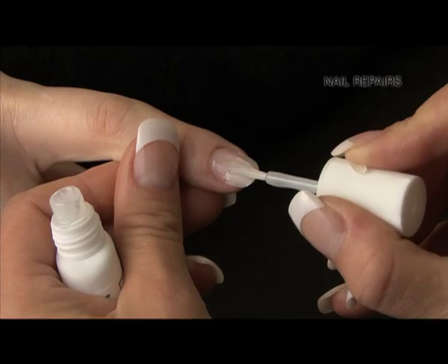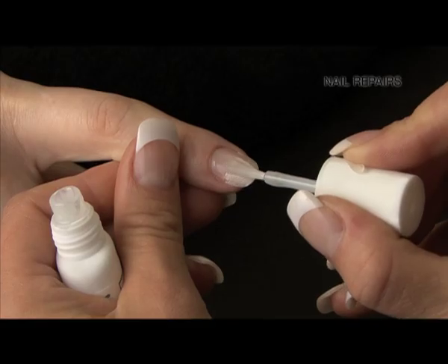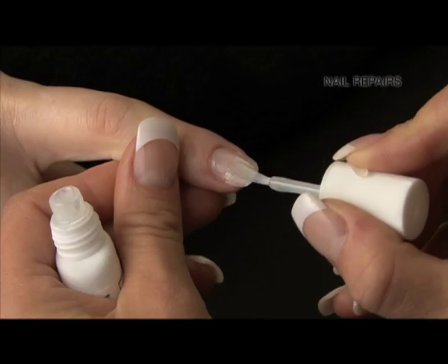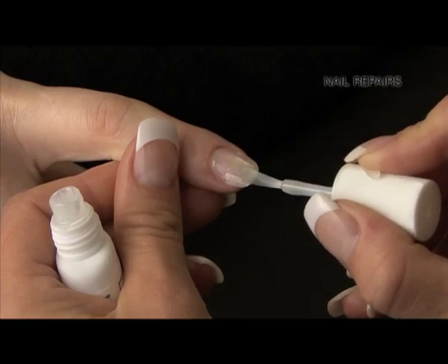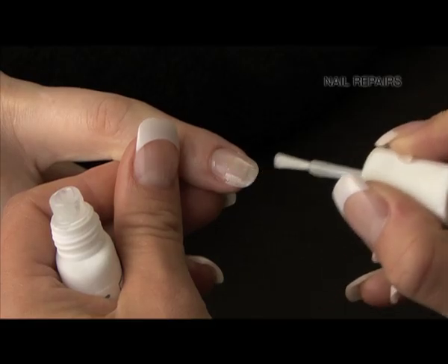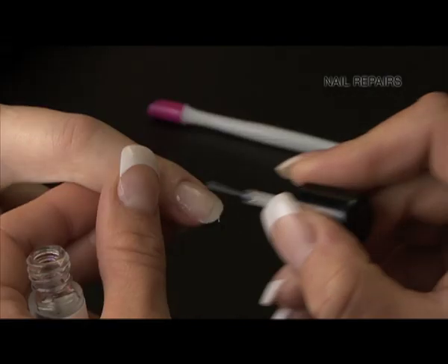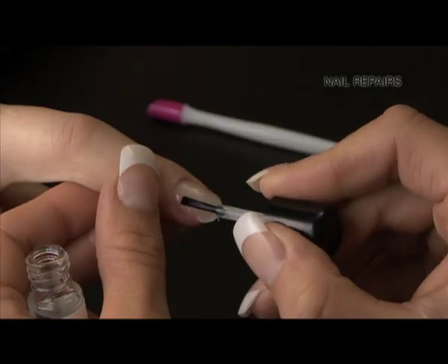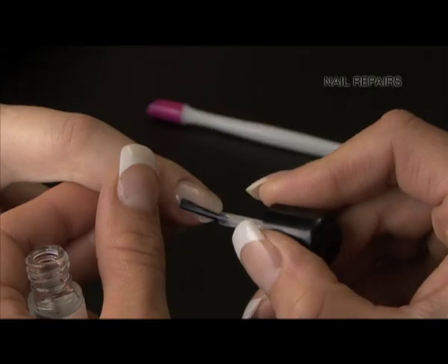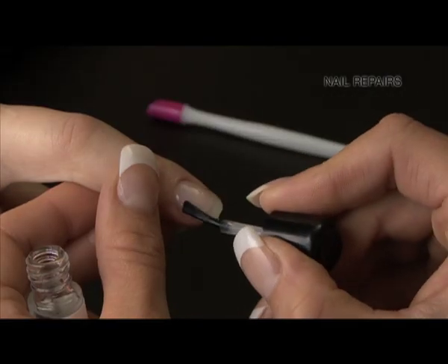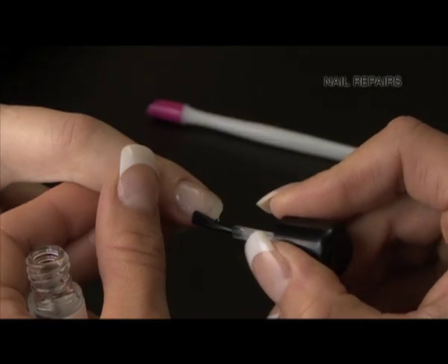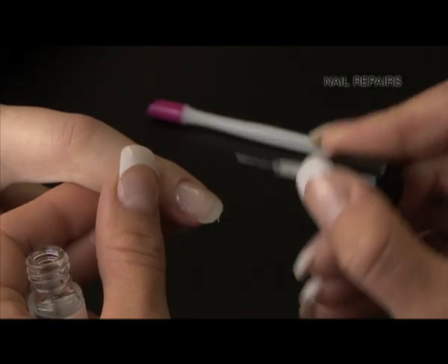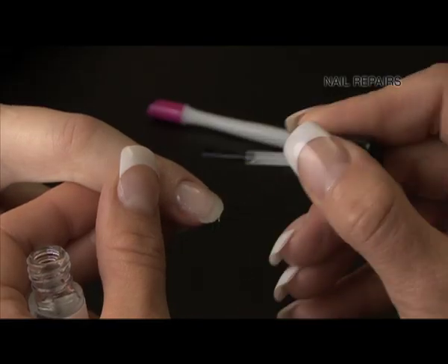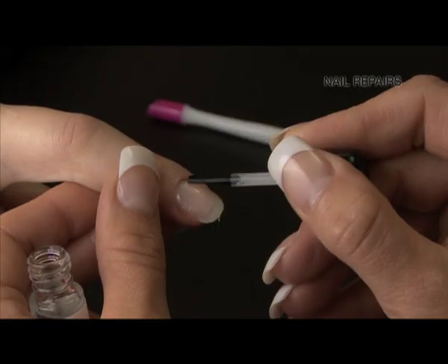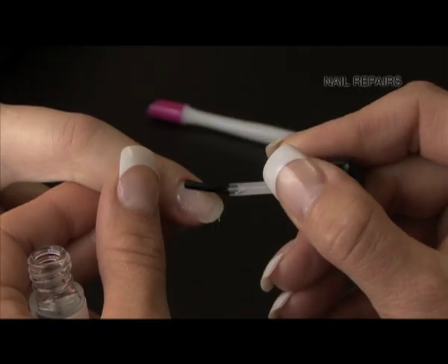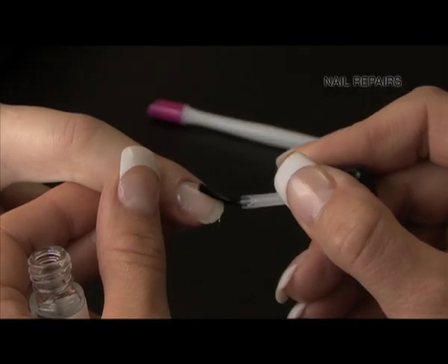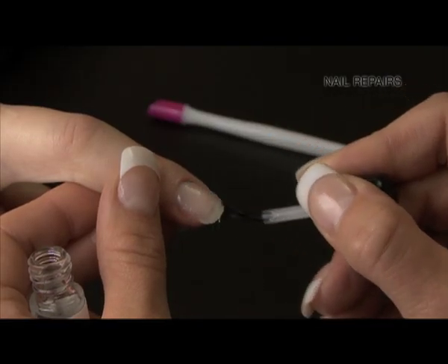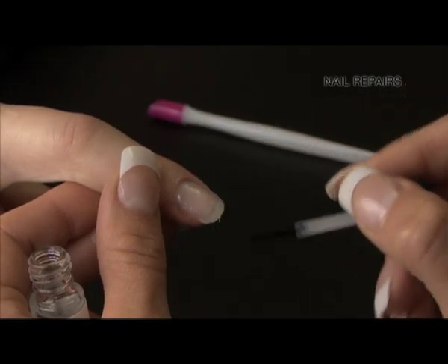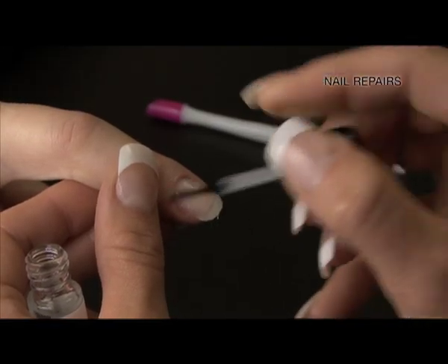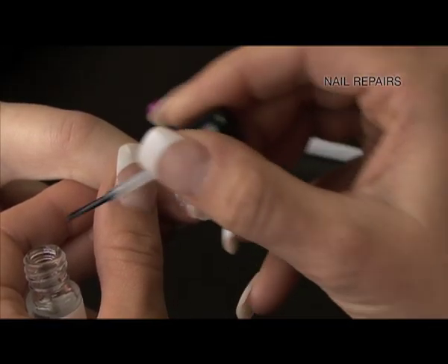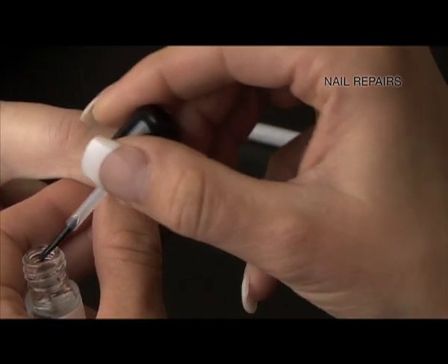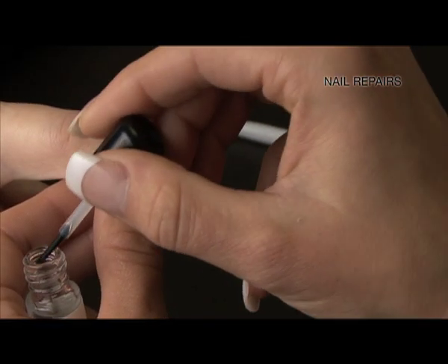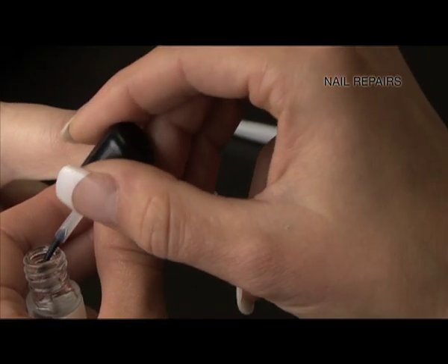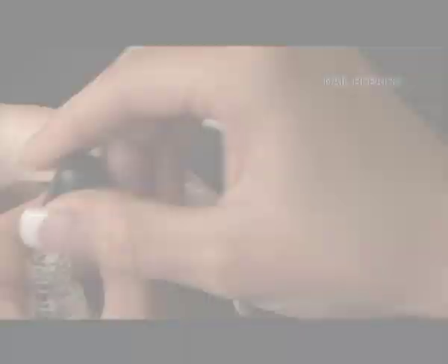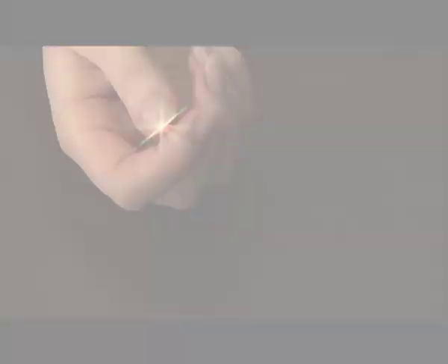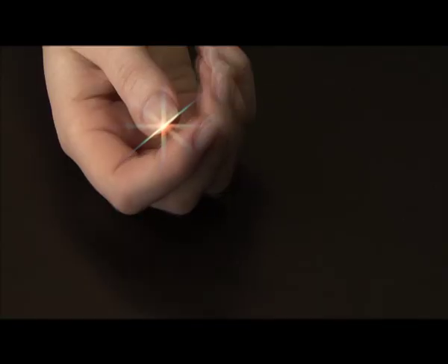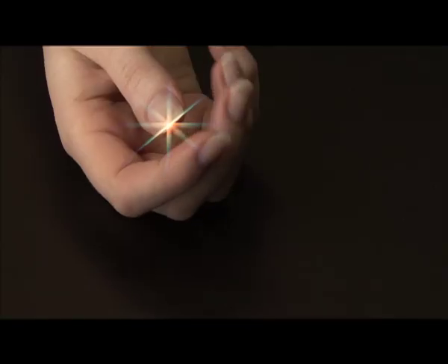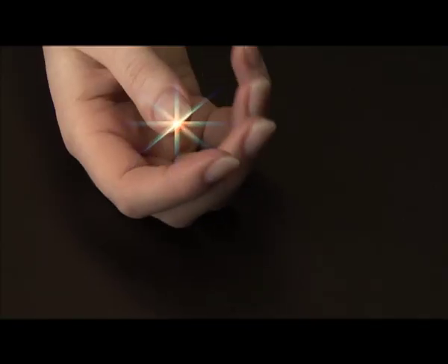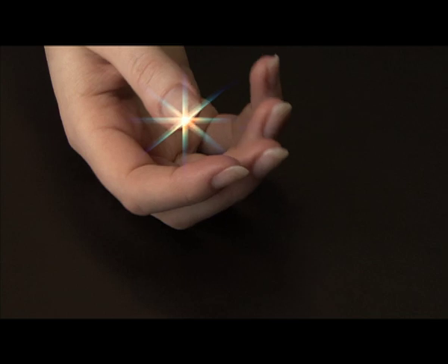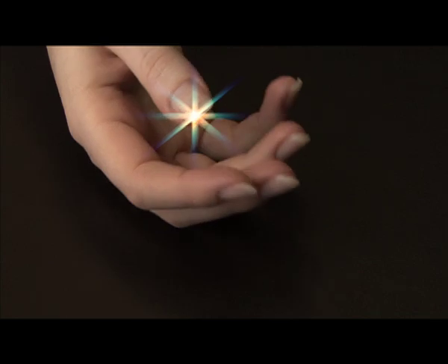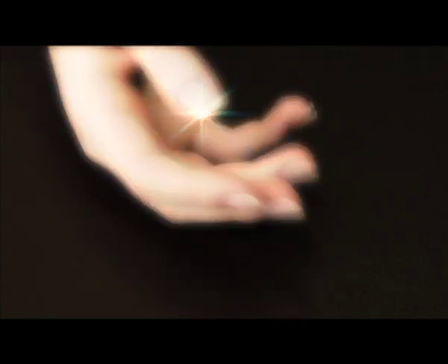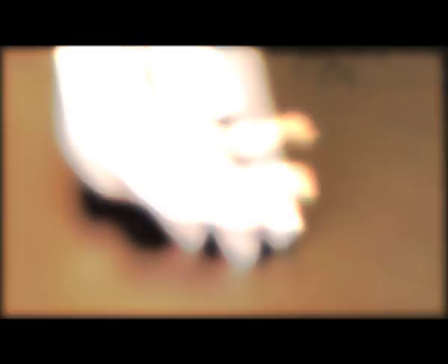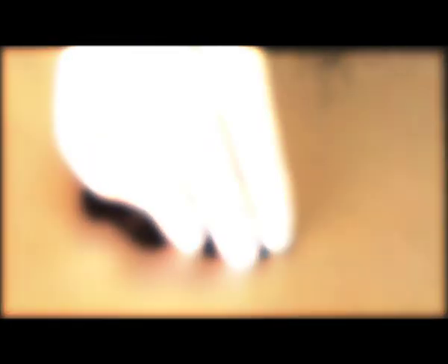Hey presto — the silk vanishes to leave a perfect repair, every time.